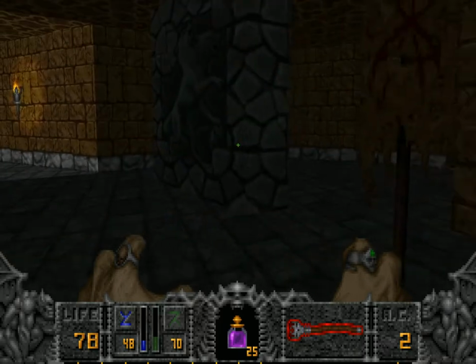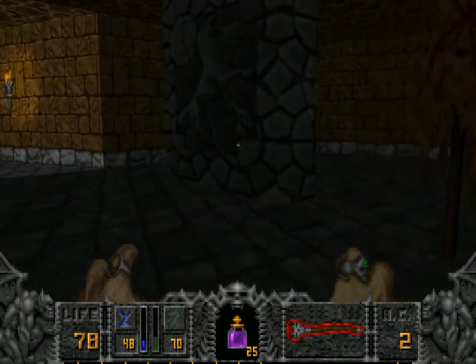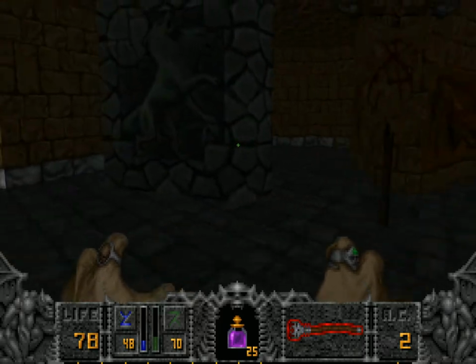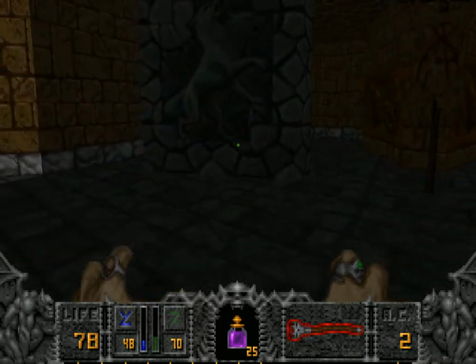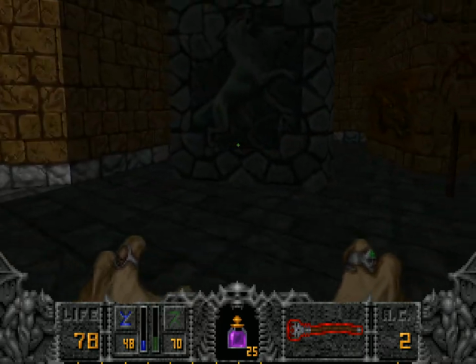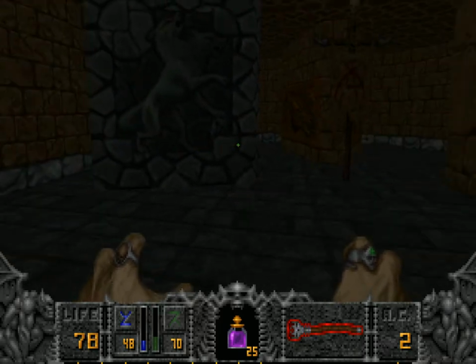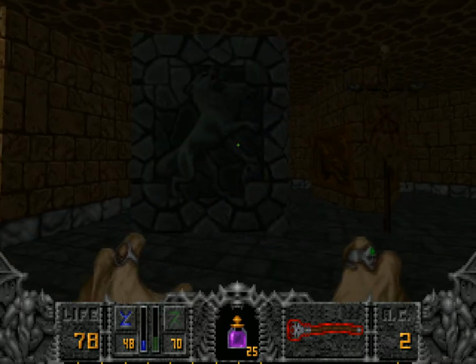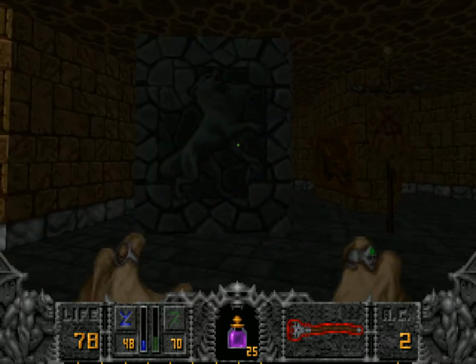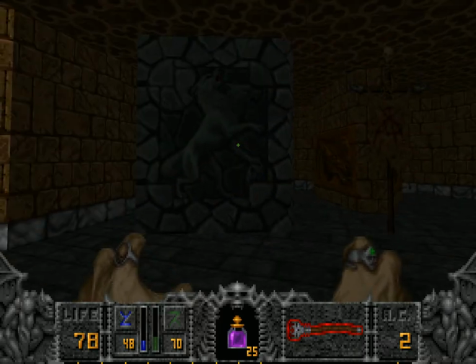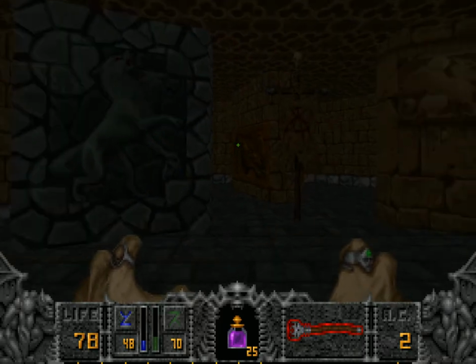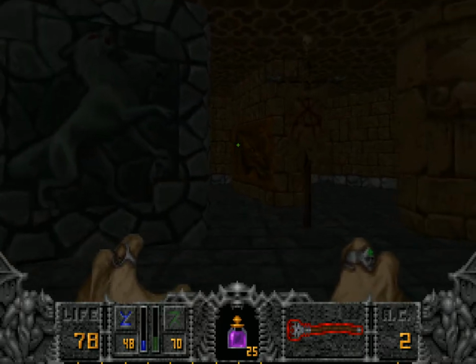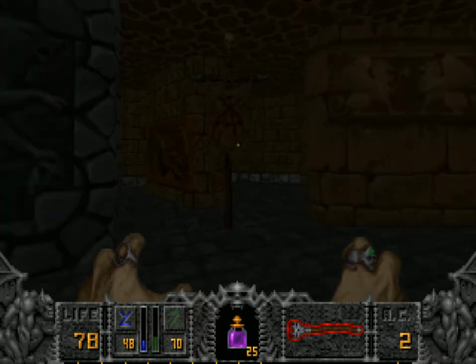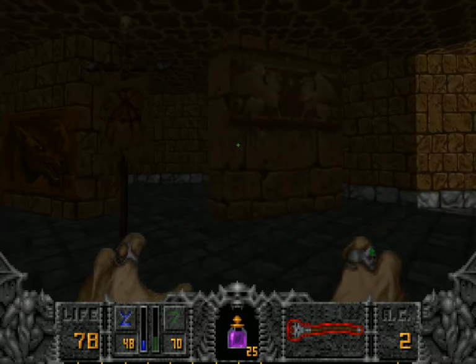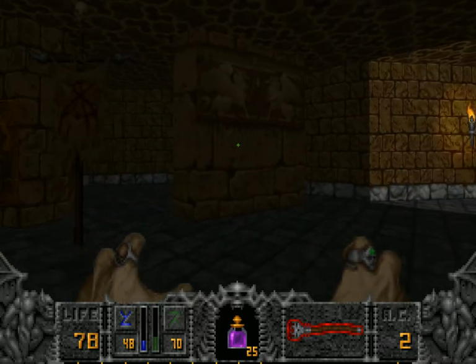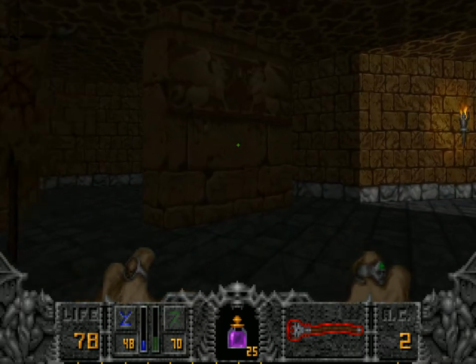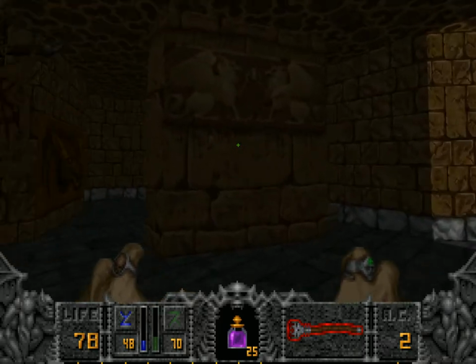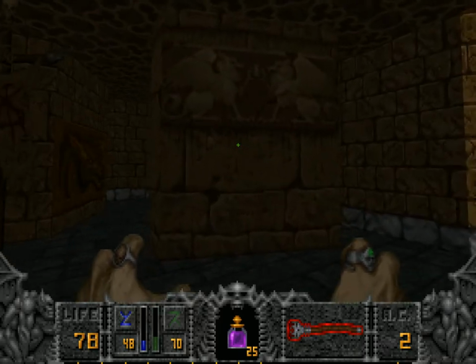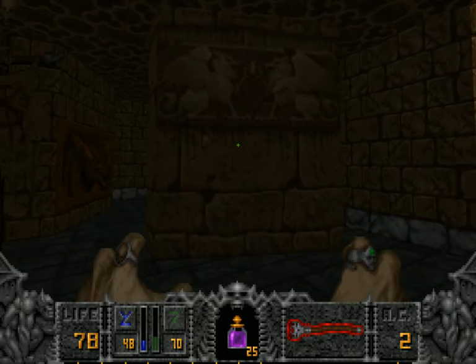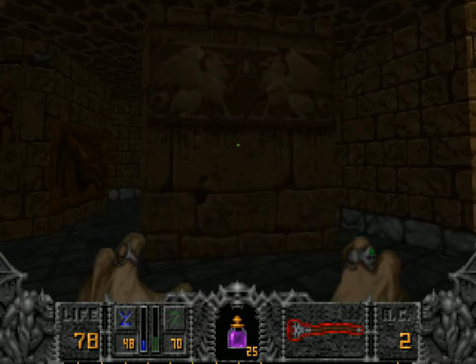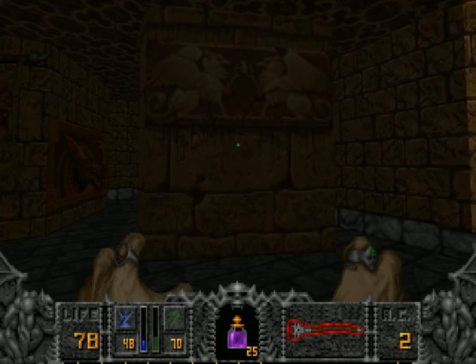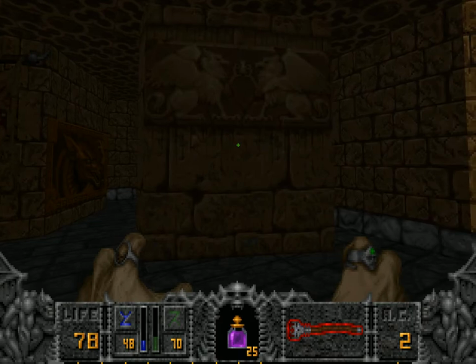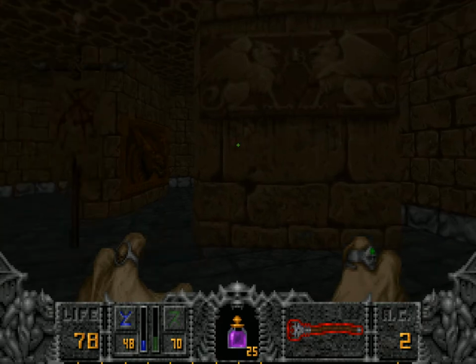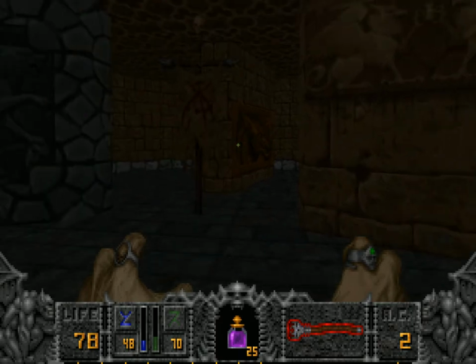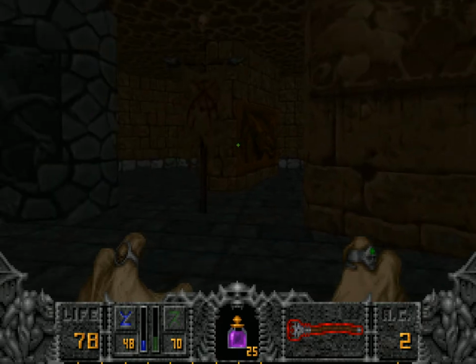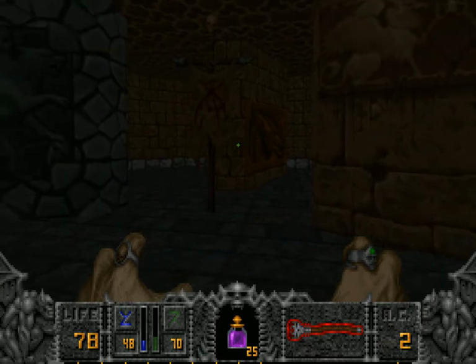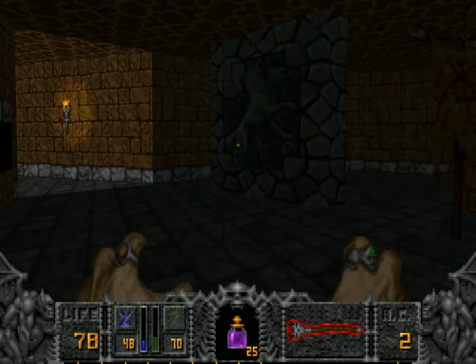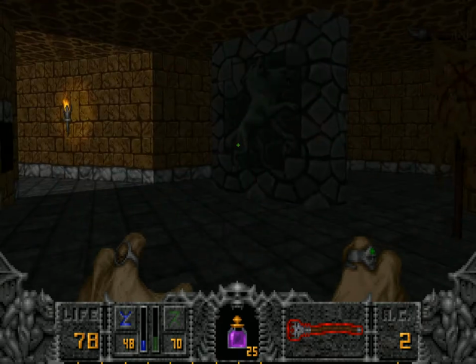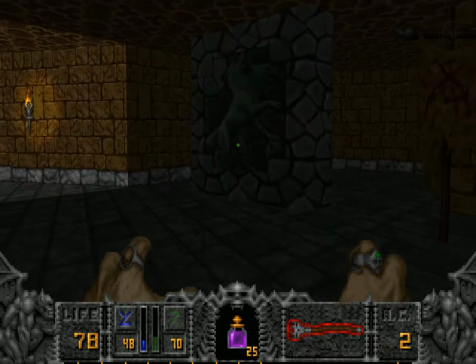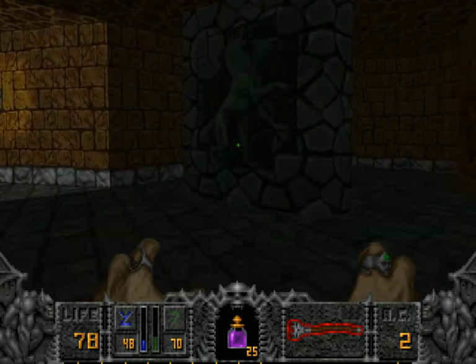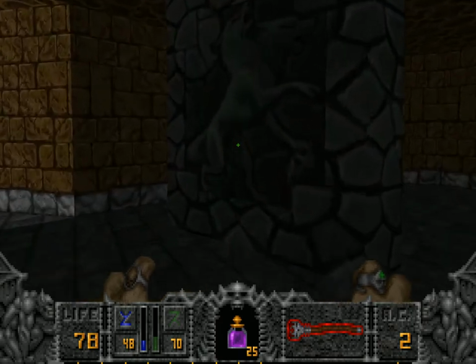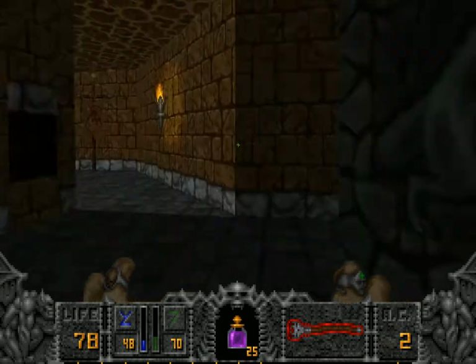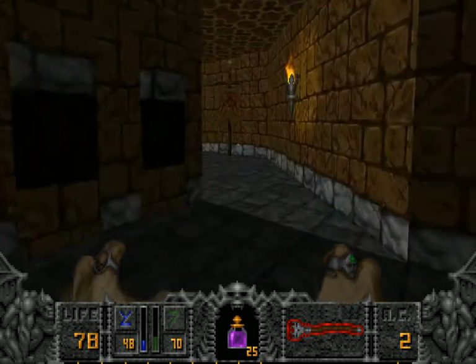Nine switches — yeah, there's three there, three there, and three there. So: Pegasus Chapel, Dragon Chapel, and Wolf Chapel.